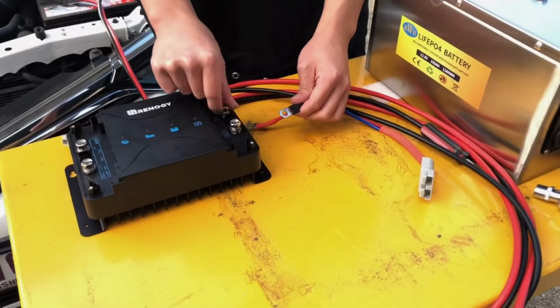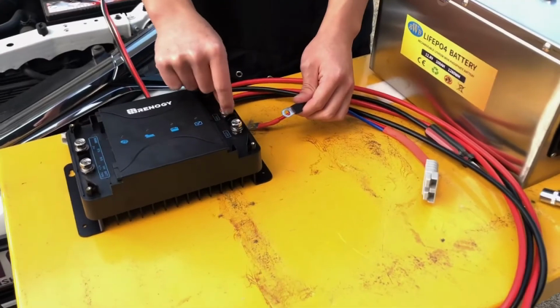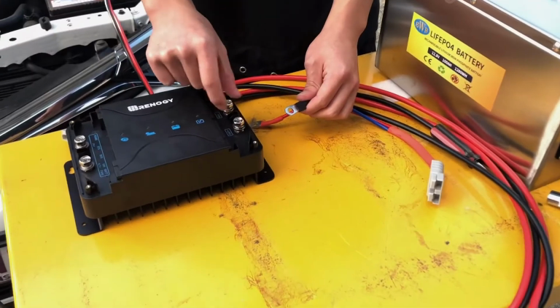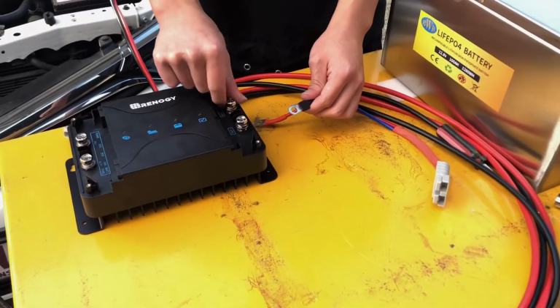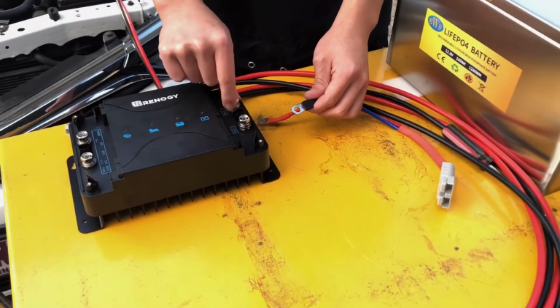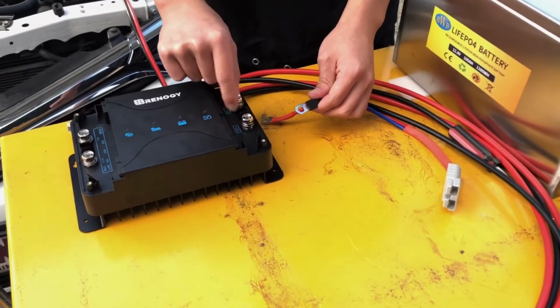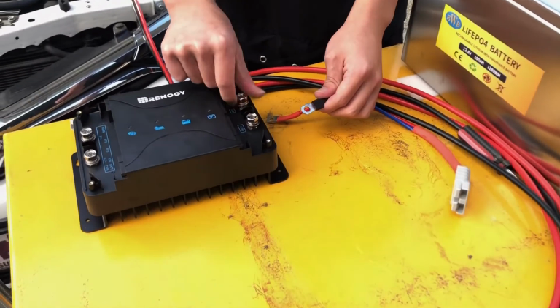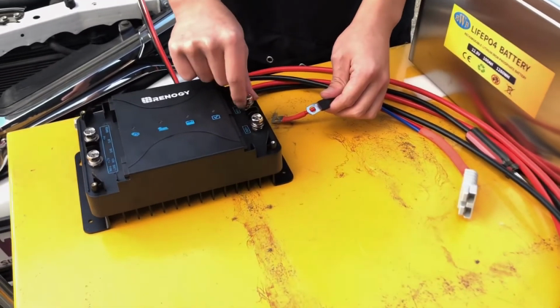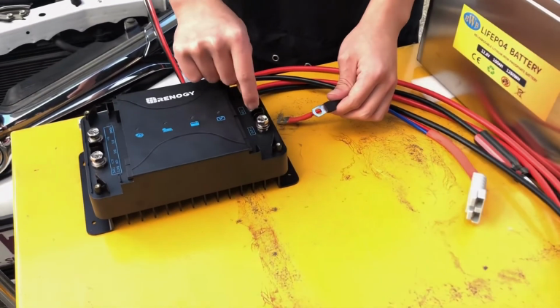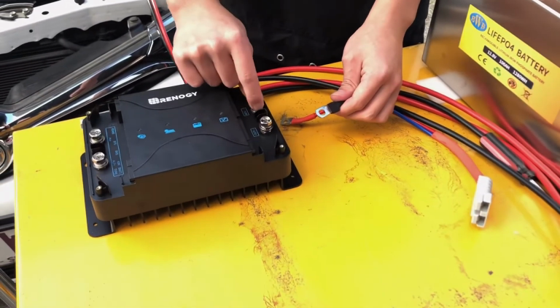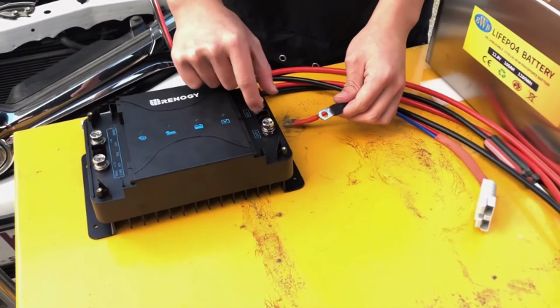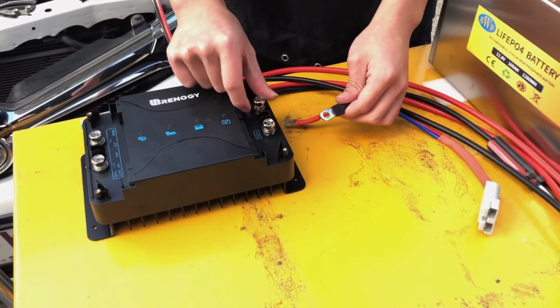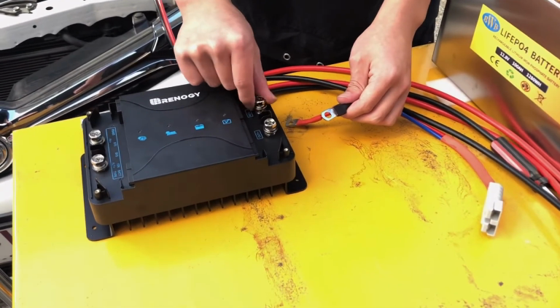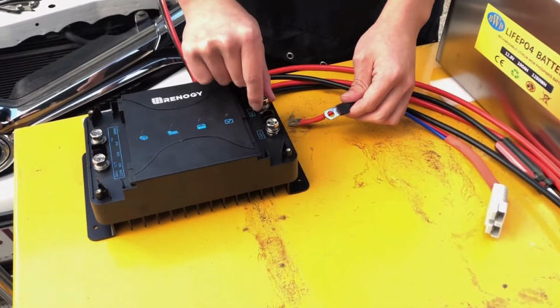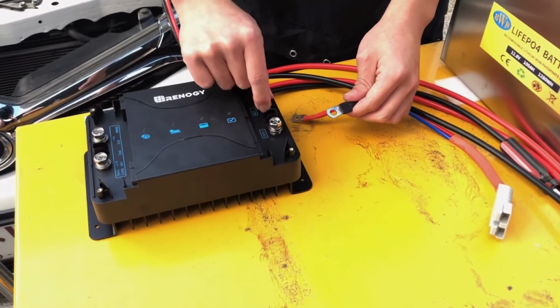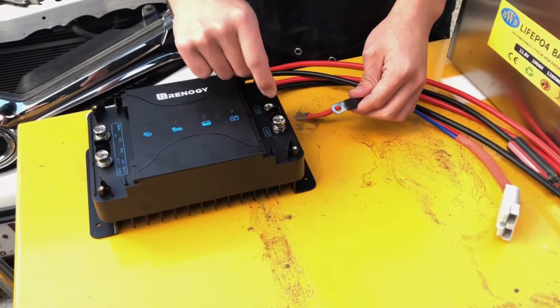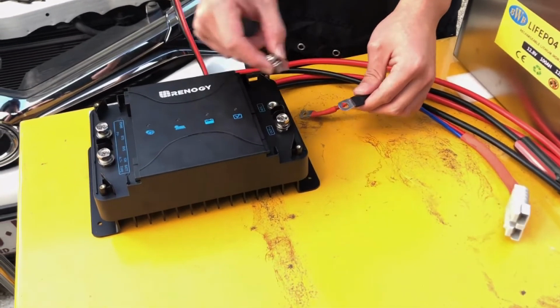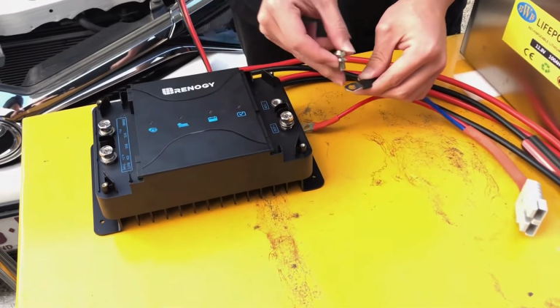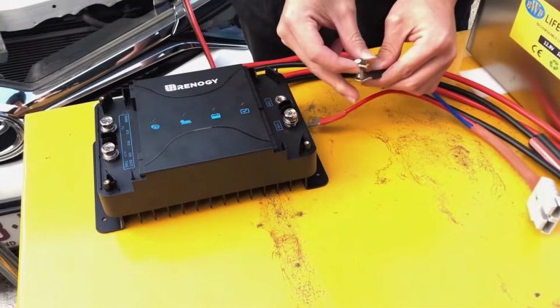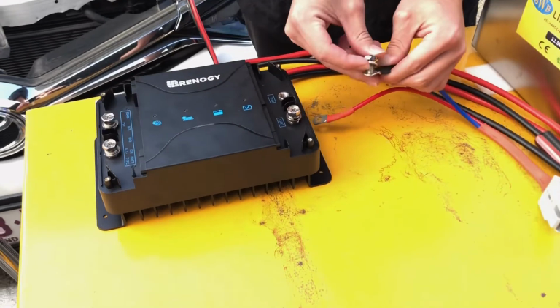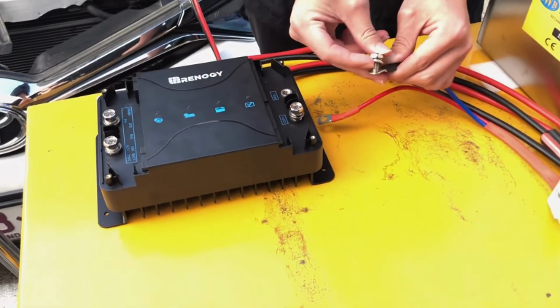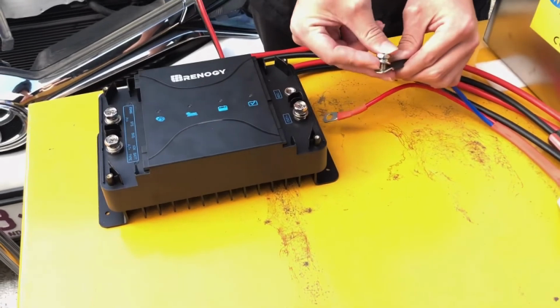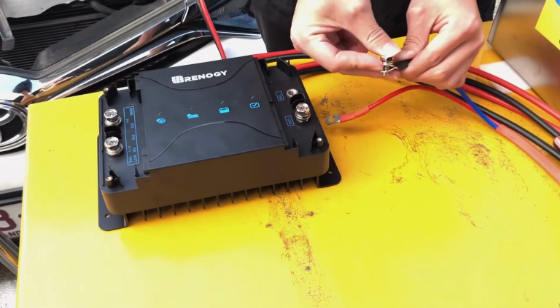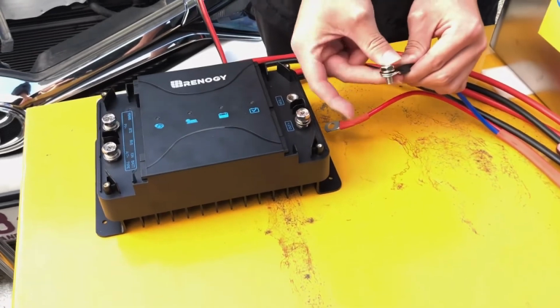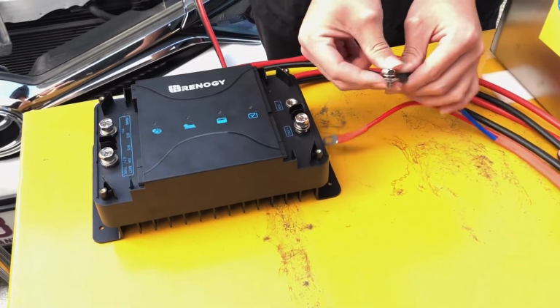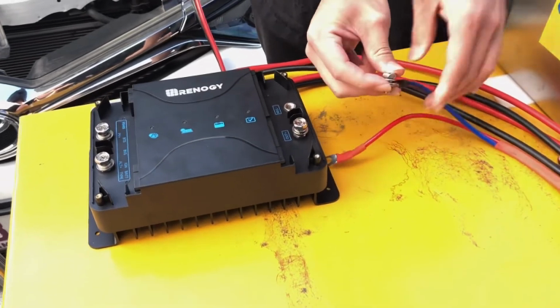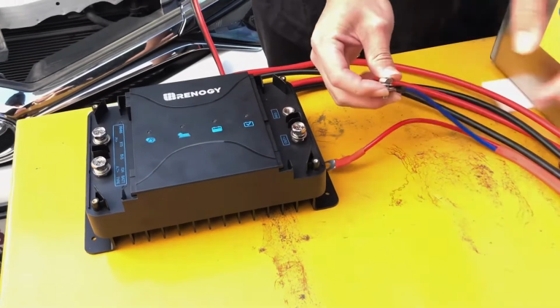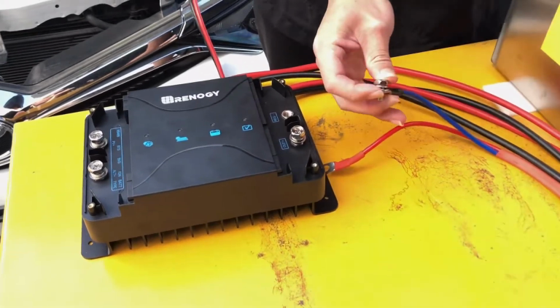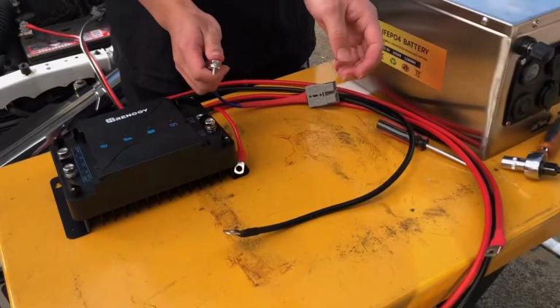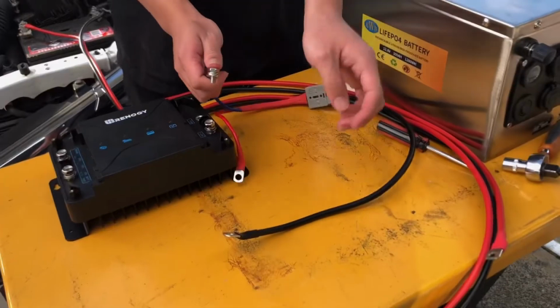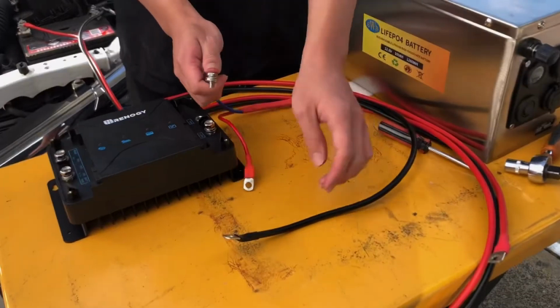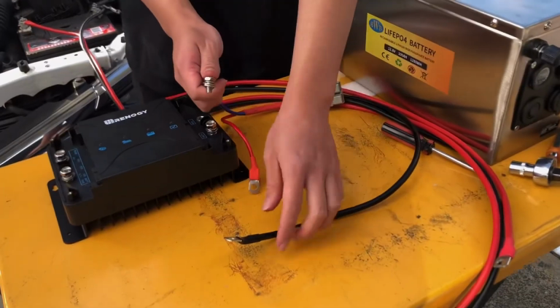Now let's connect all the negative cables to the negative terminal of the DC DC charger.